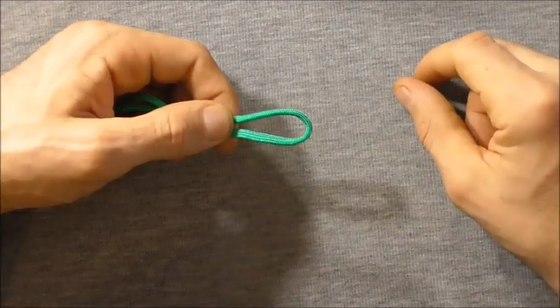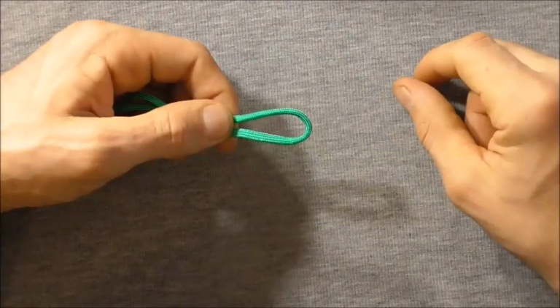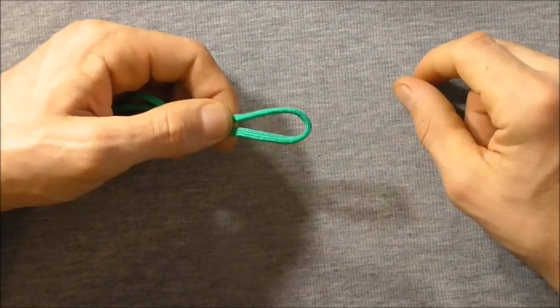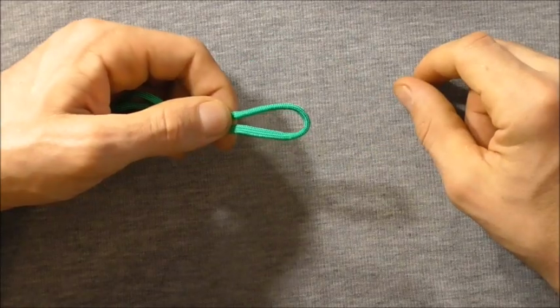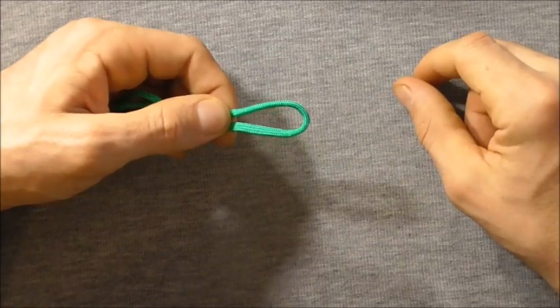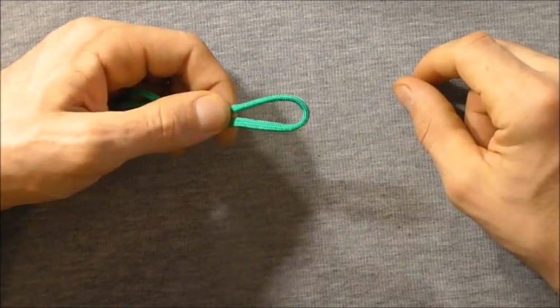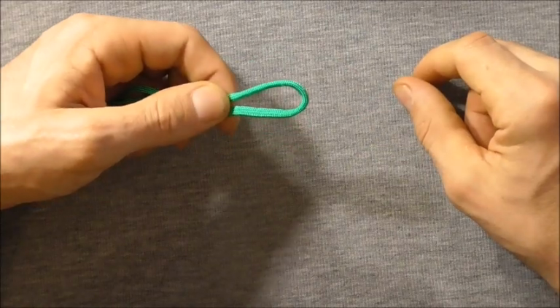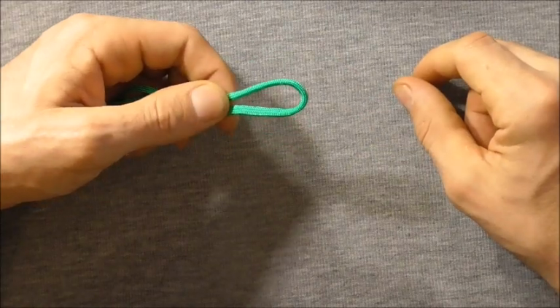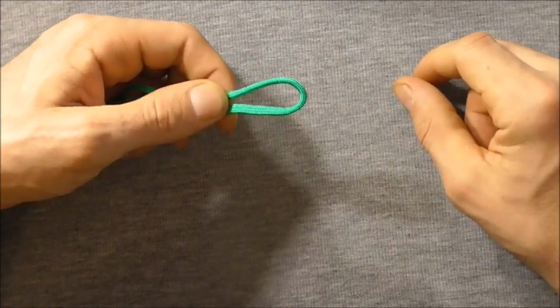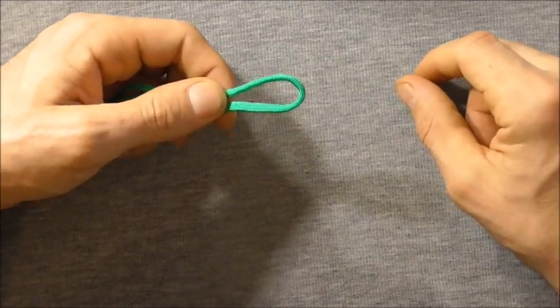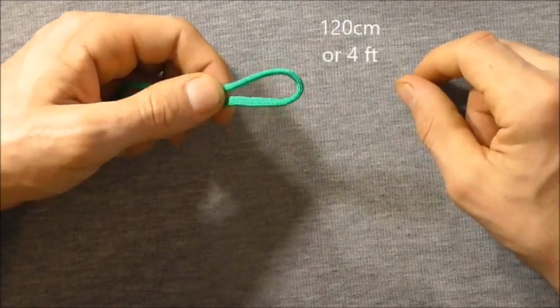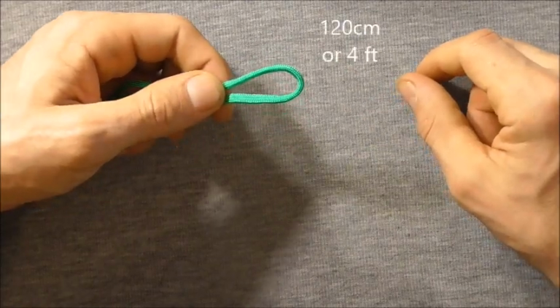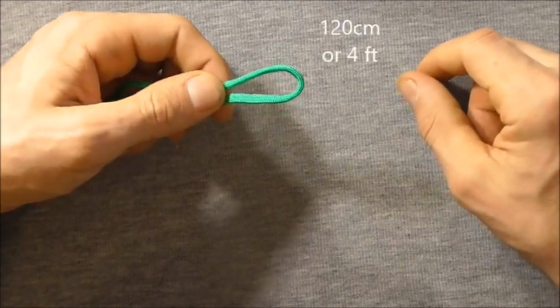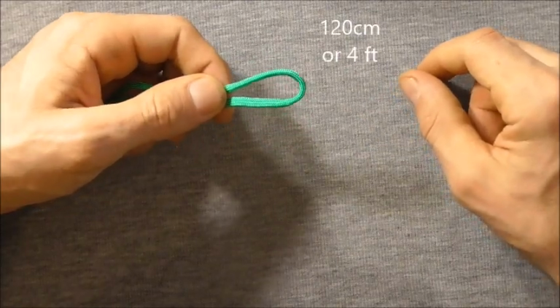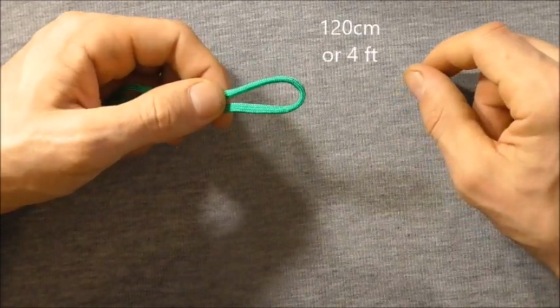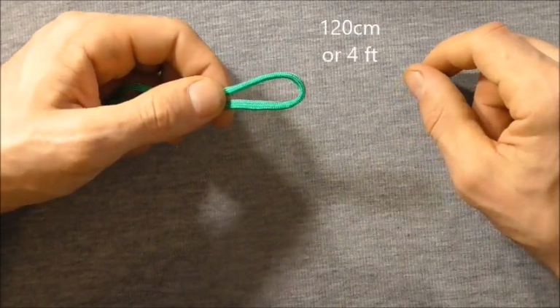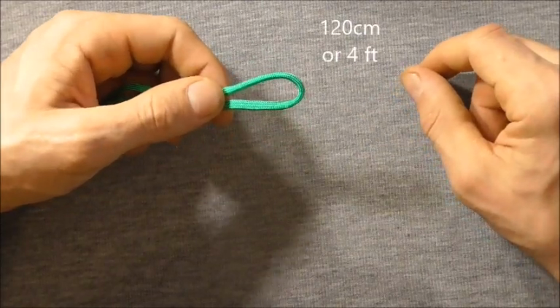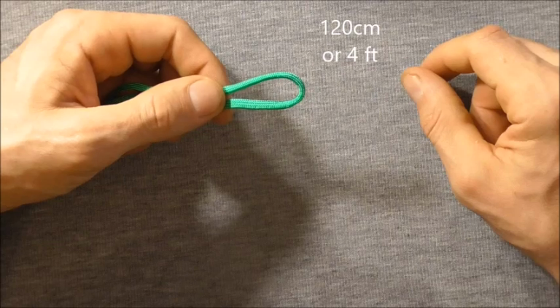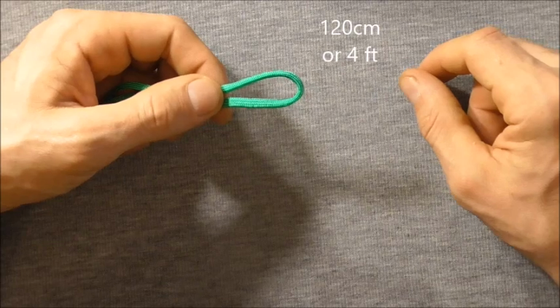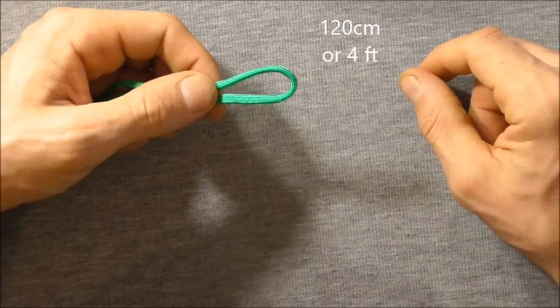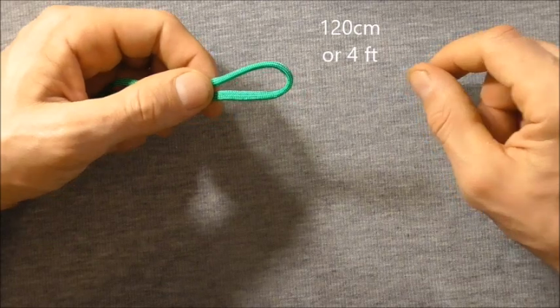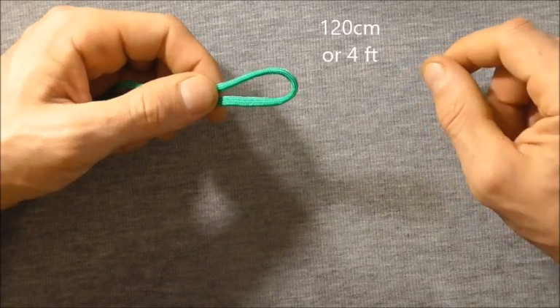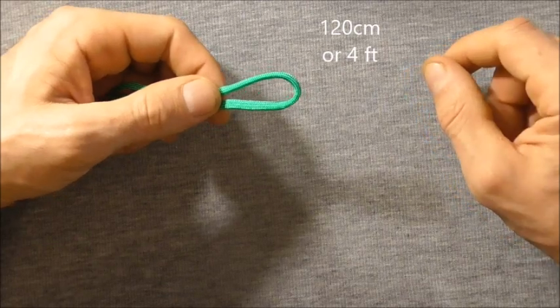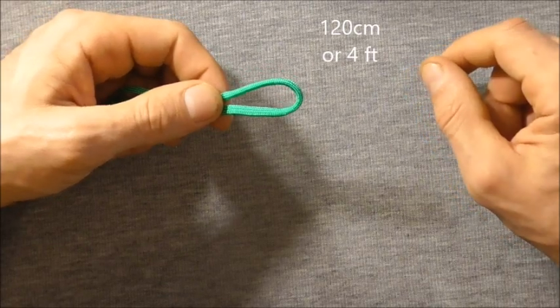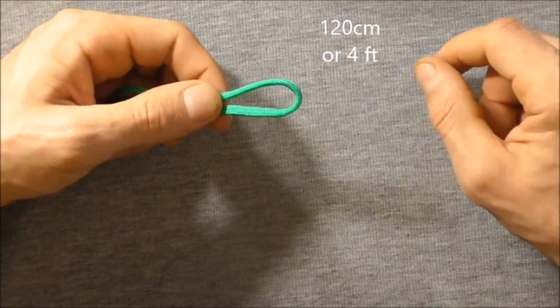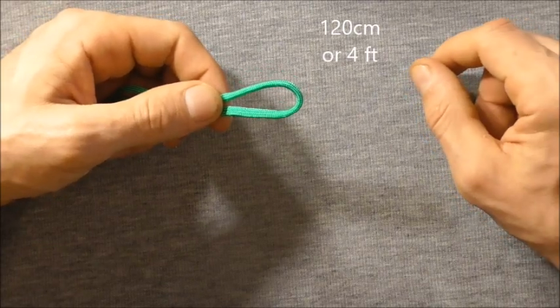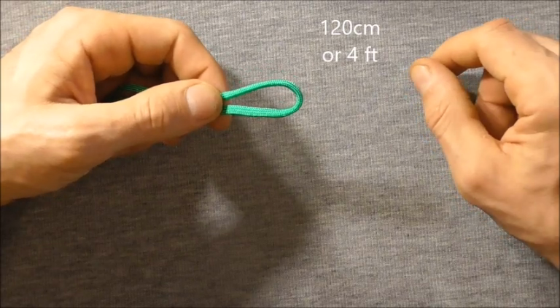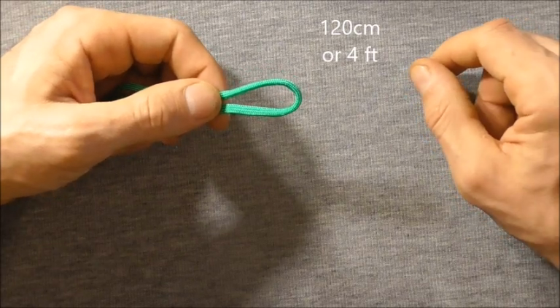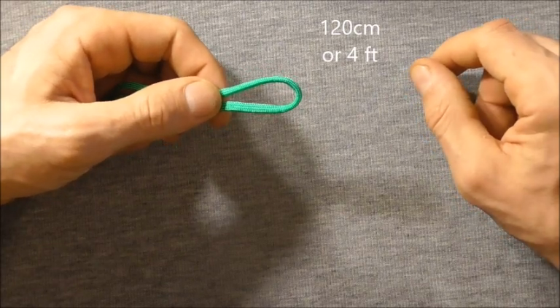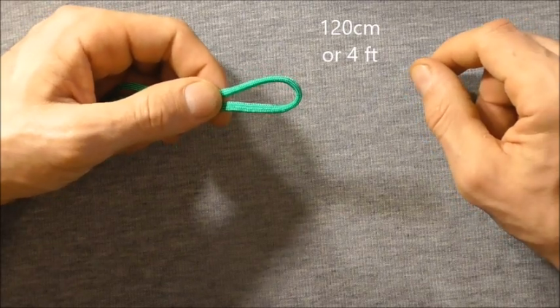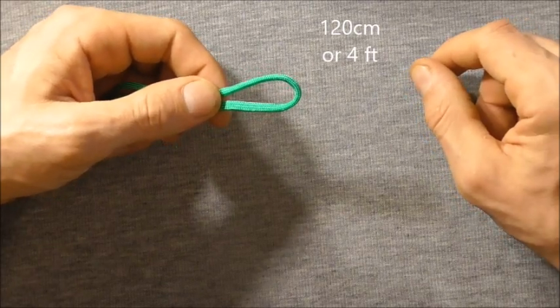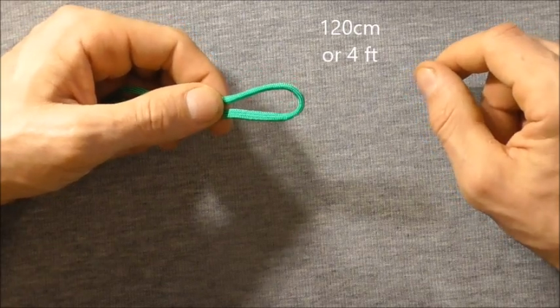To make this one I am using 120cm of paracord, all around about 4 feet.